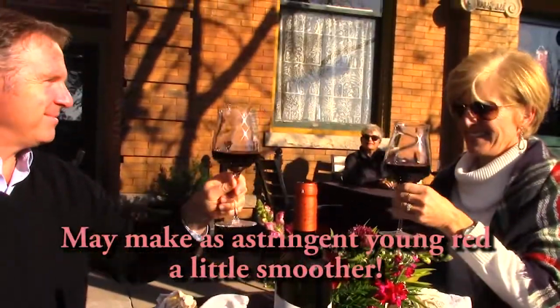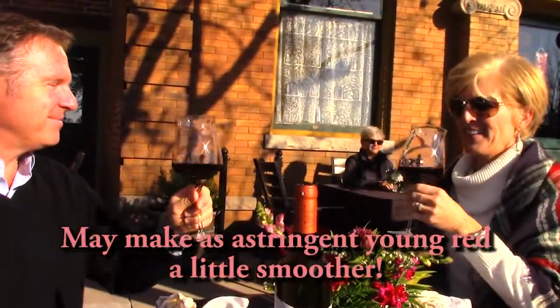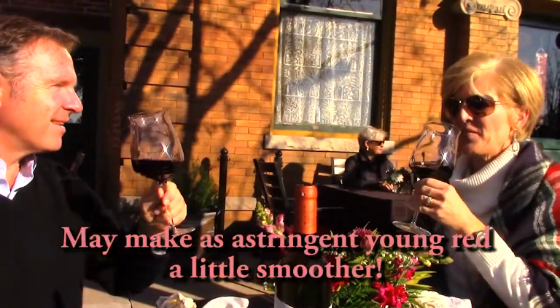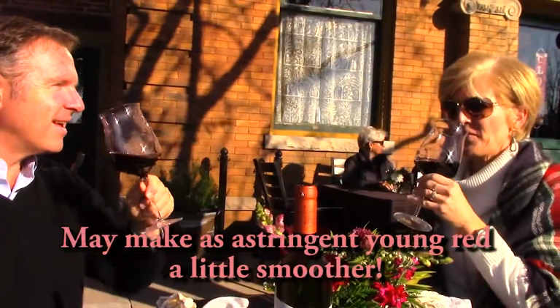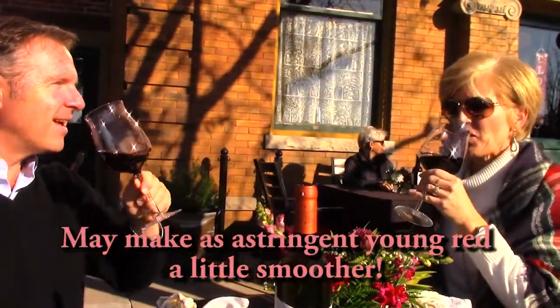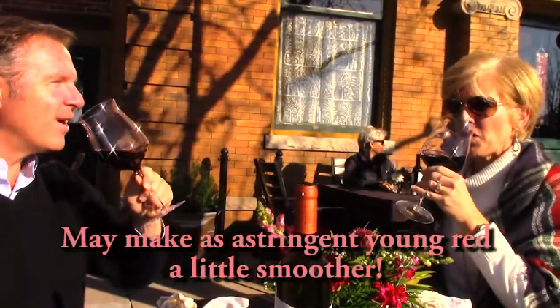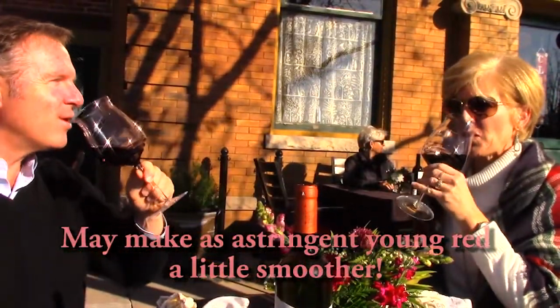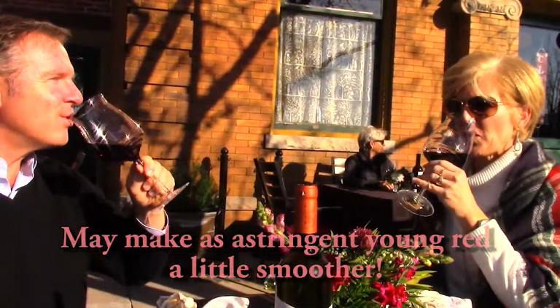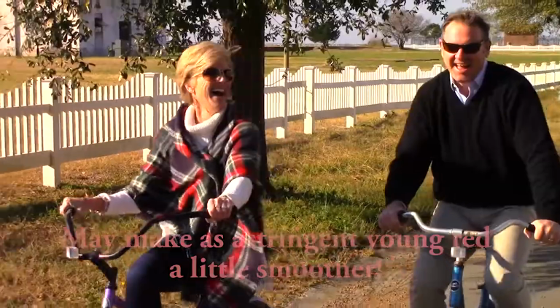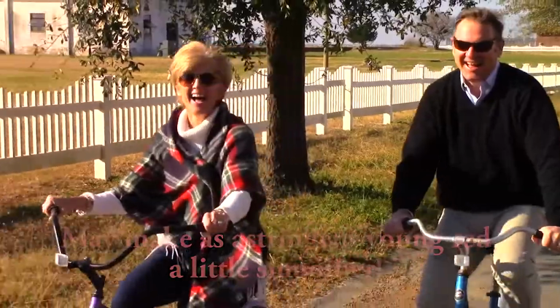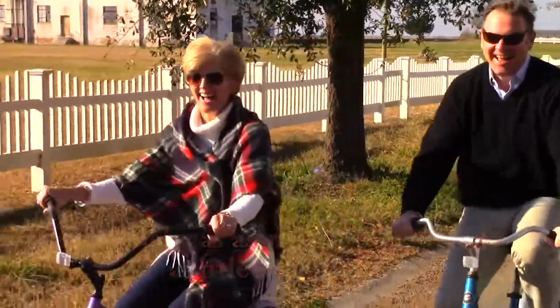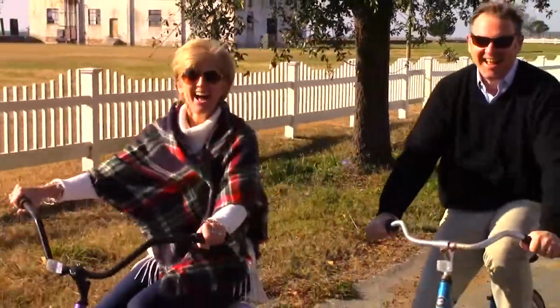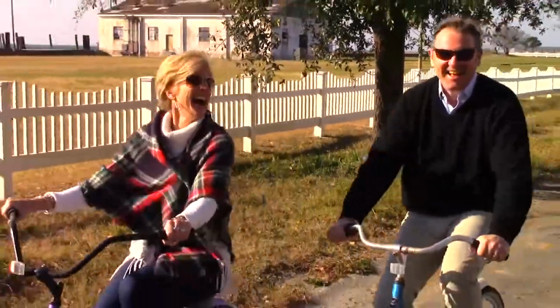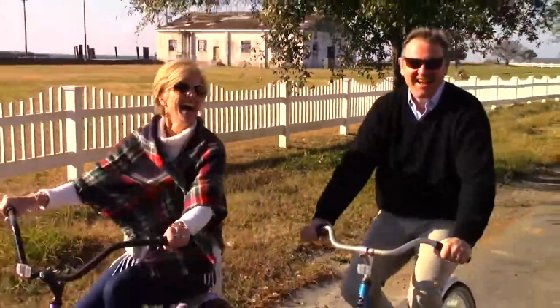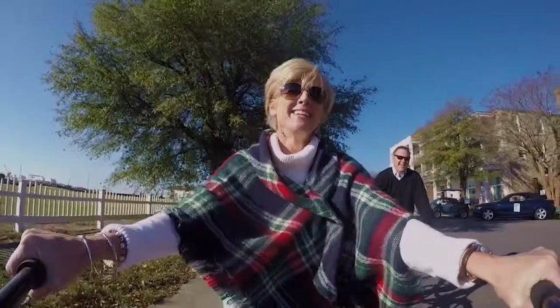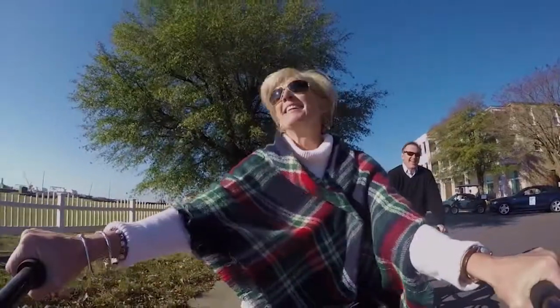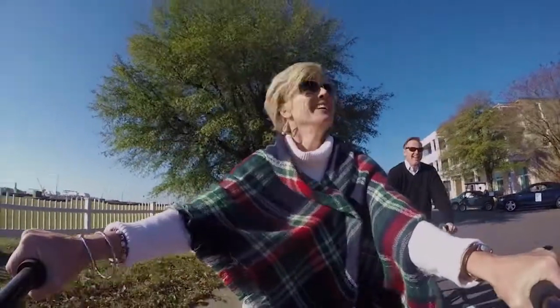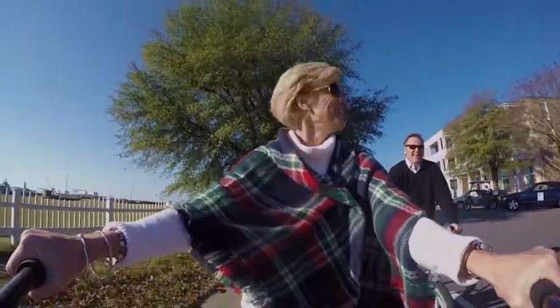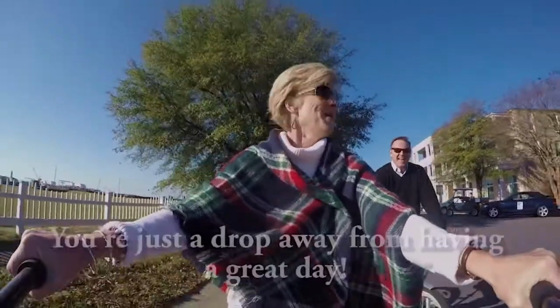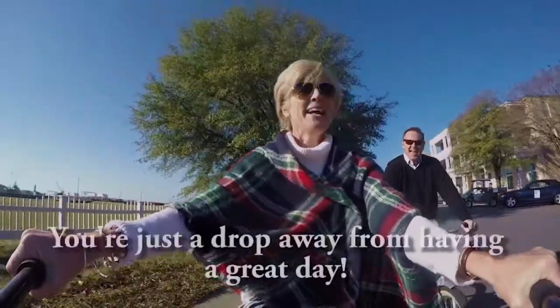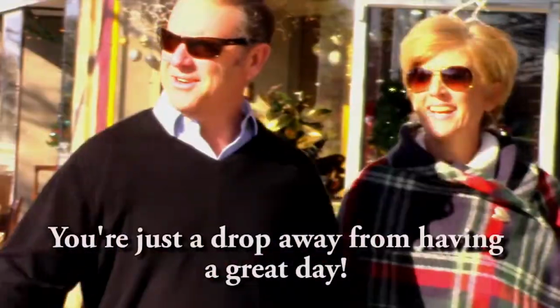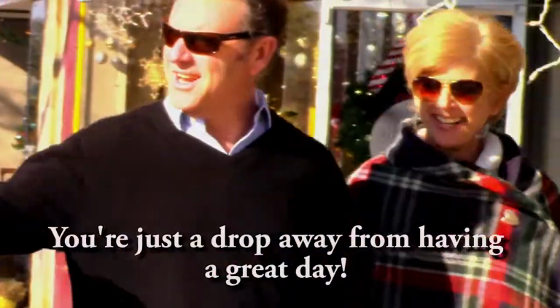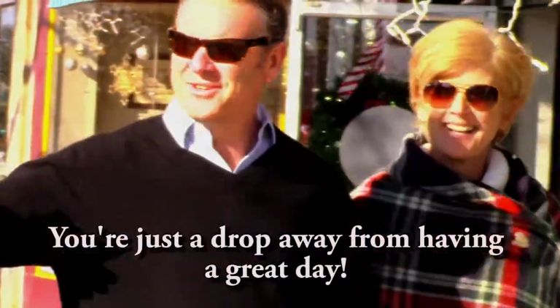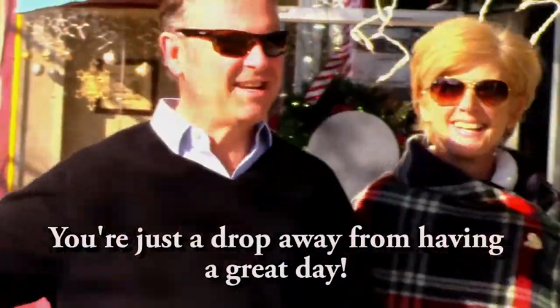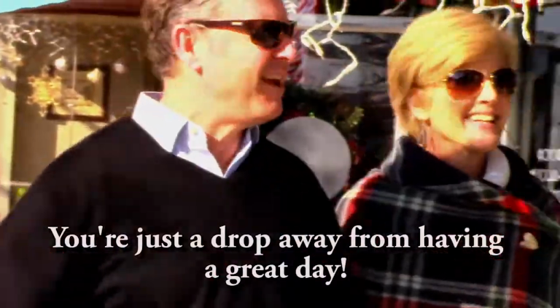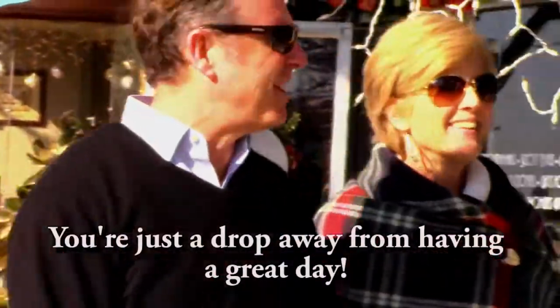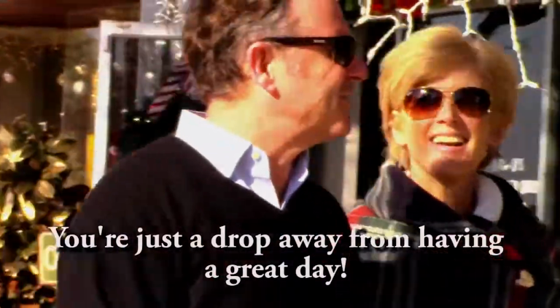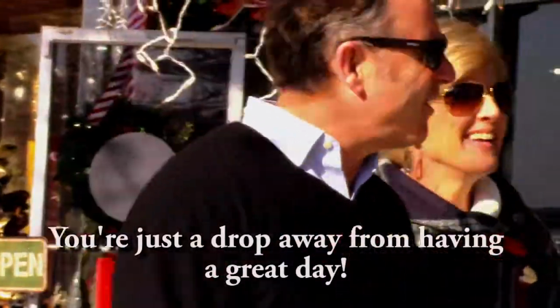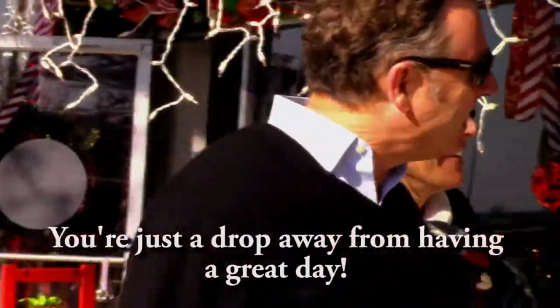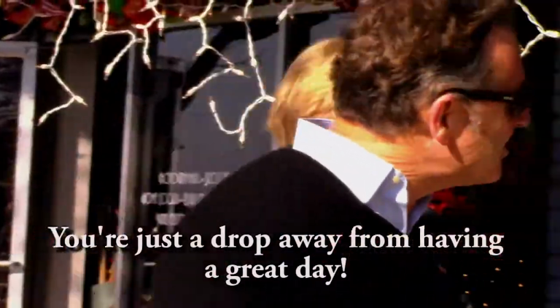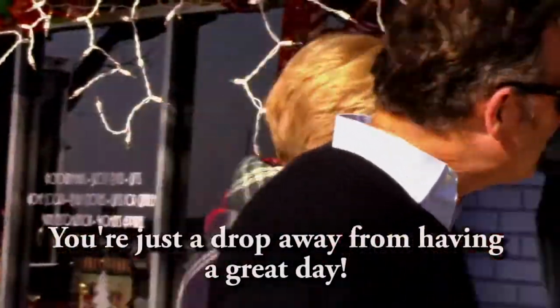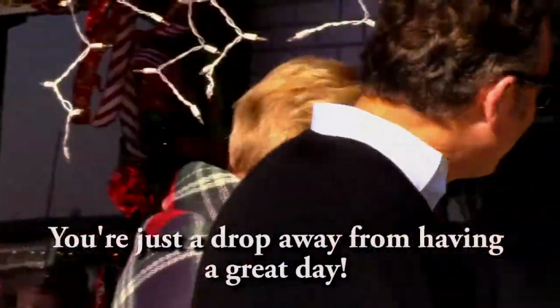All natural, non-dairy, non-GMO, gluten-free, and salt-free. Drop It will never change the flavor of your wine.